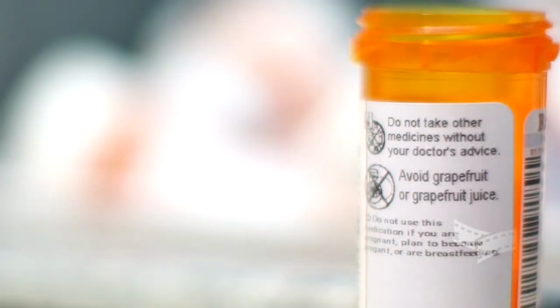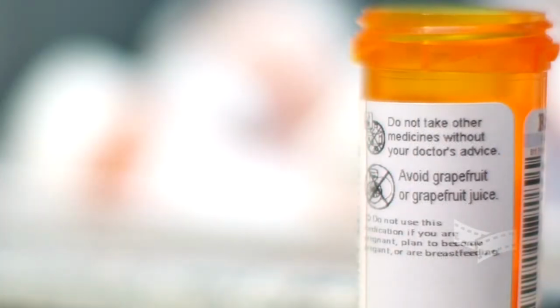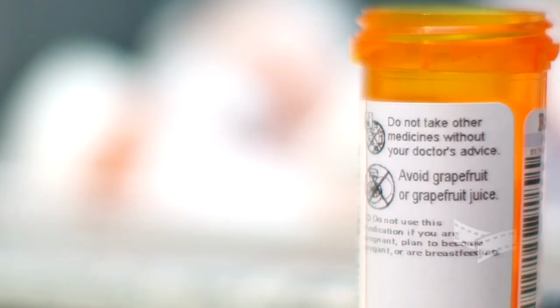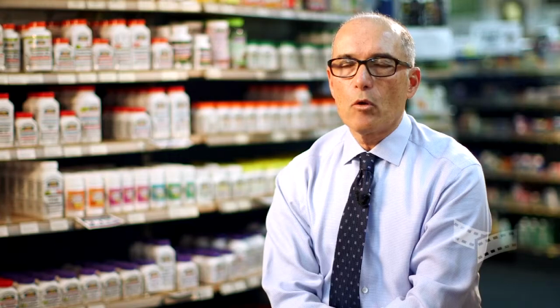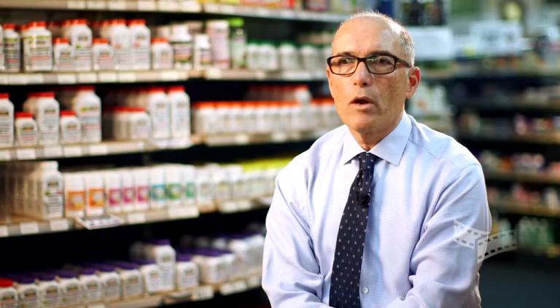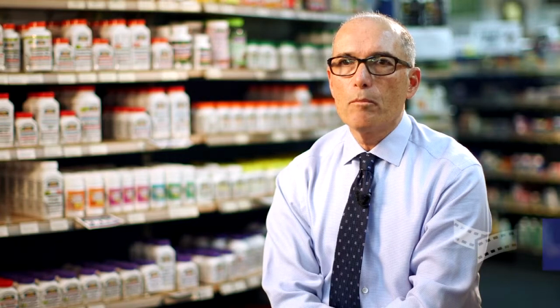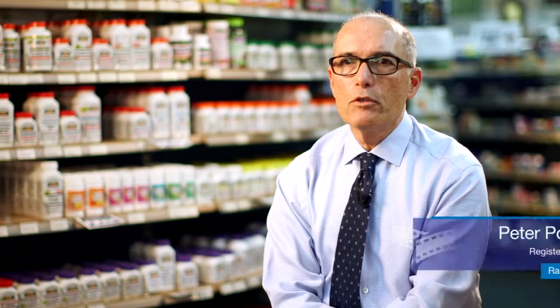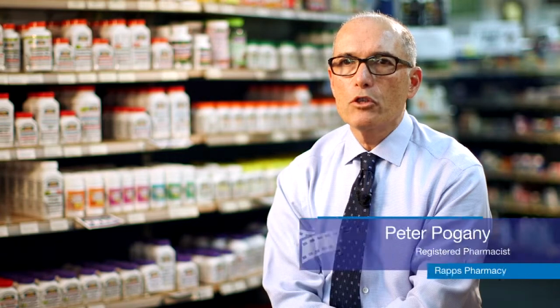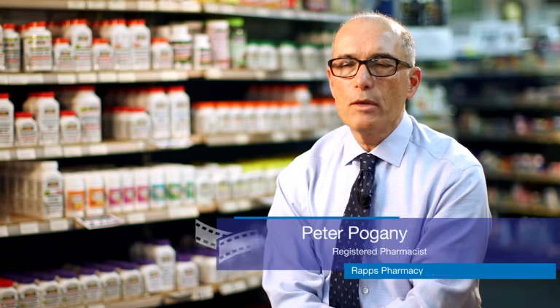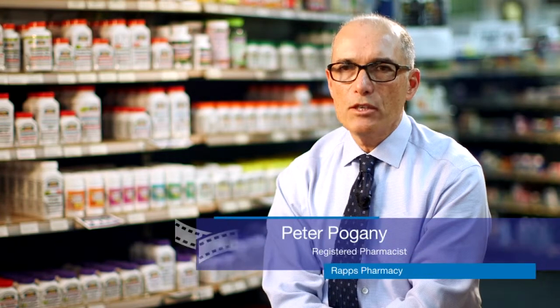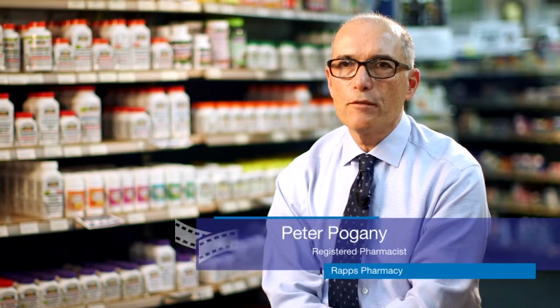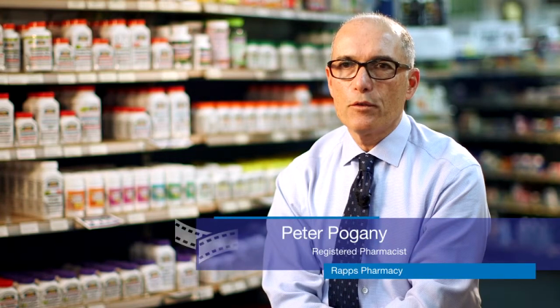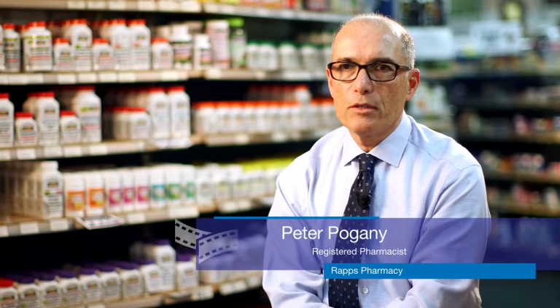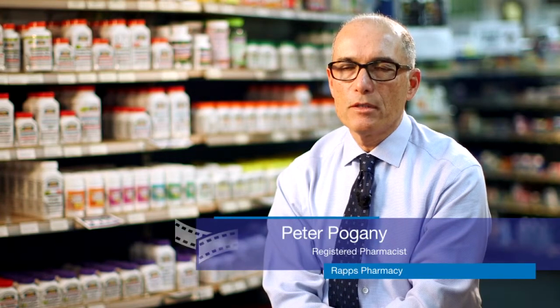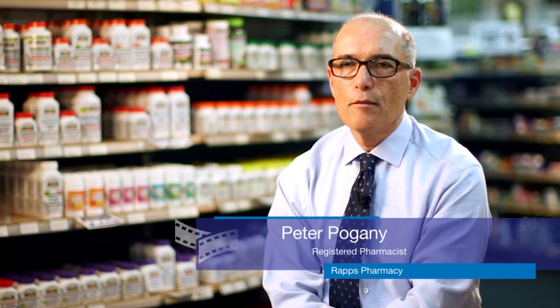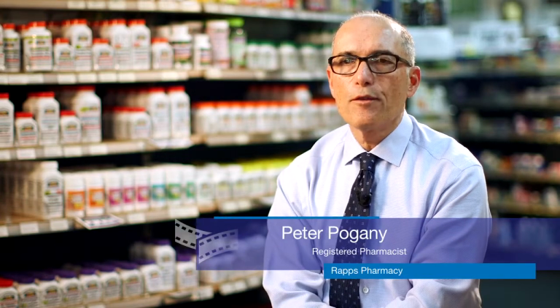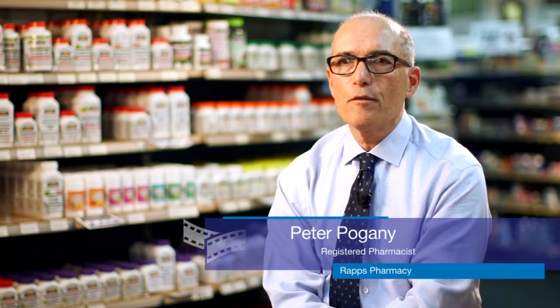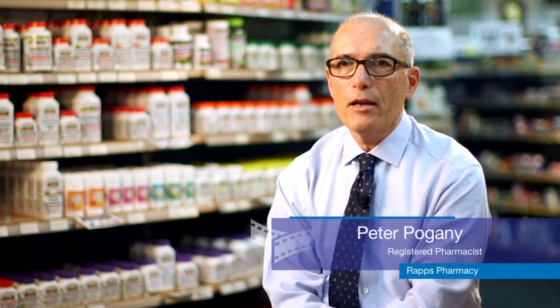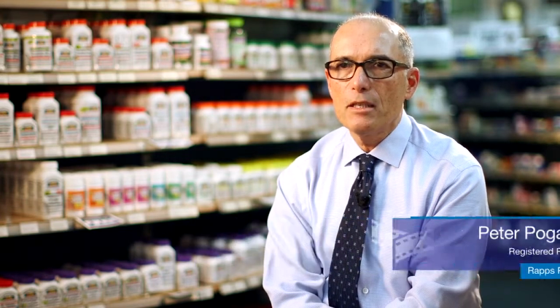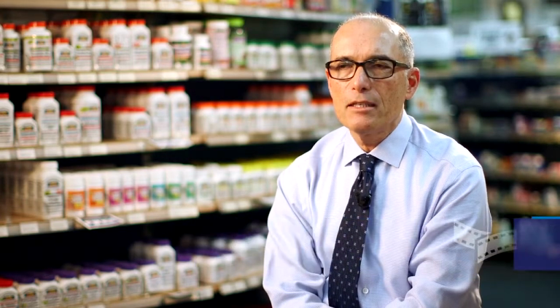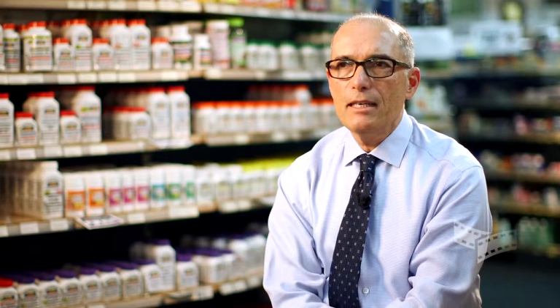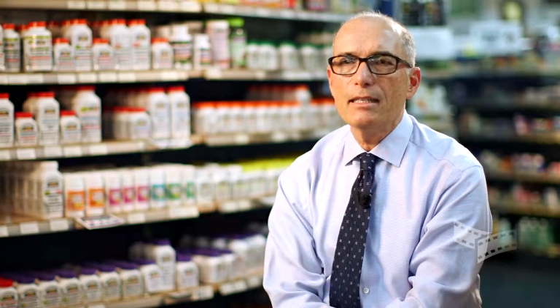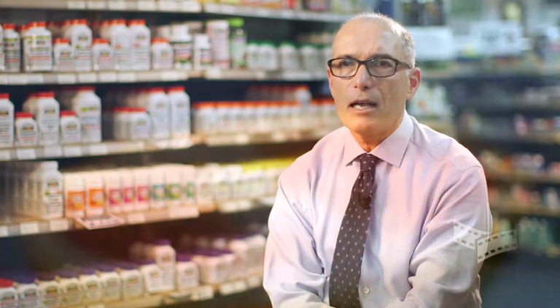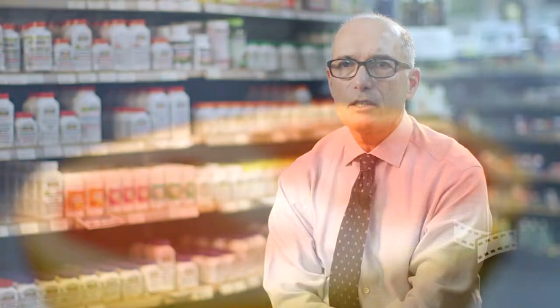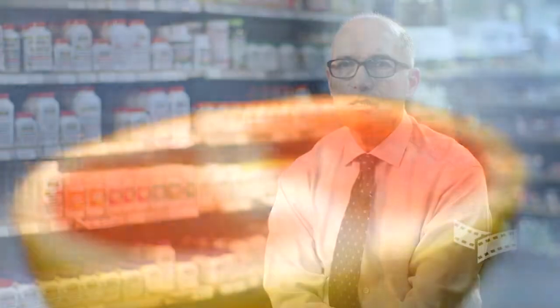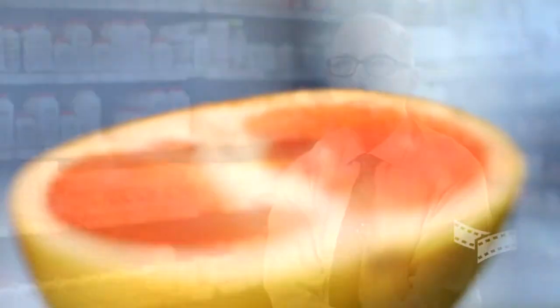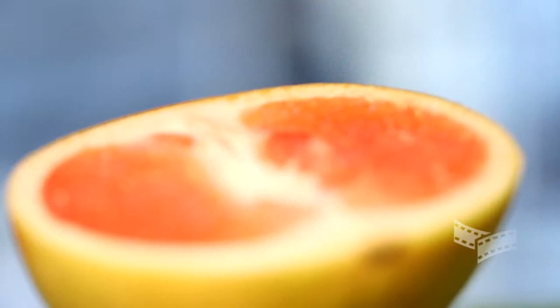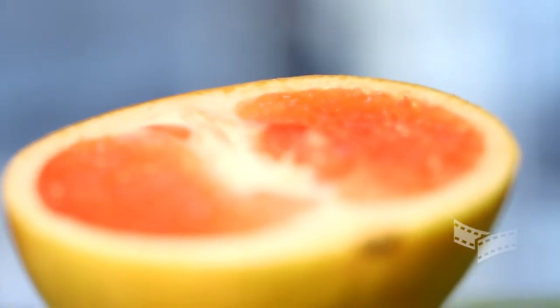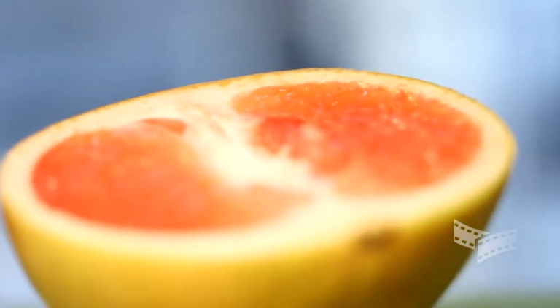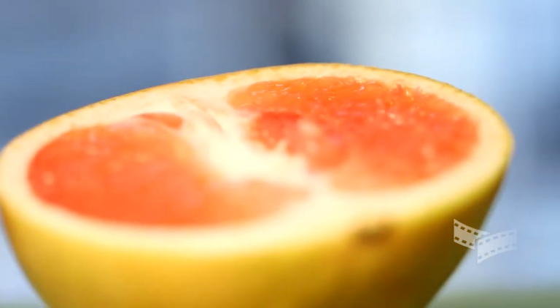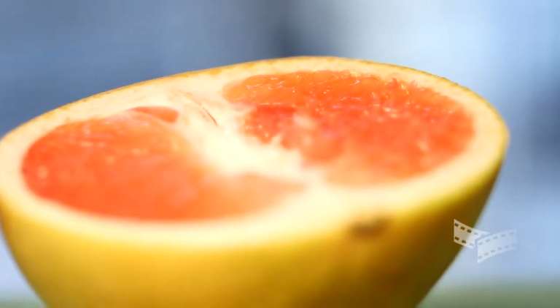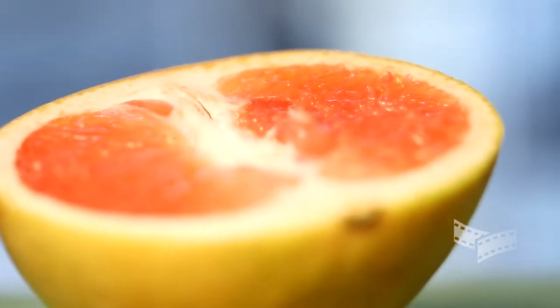Grapefruits are one of the most nutritious fruits, full of vitamin C, antioxidants, and have a delicious flavor.